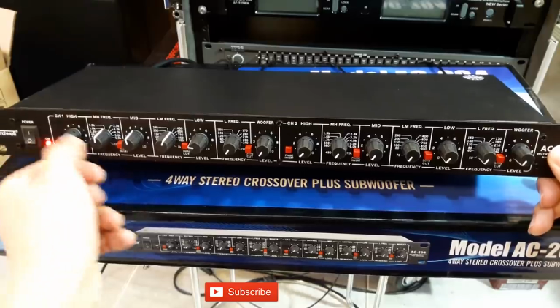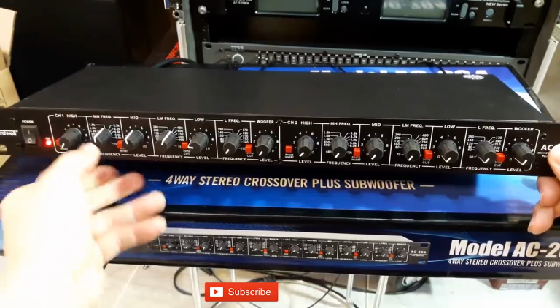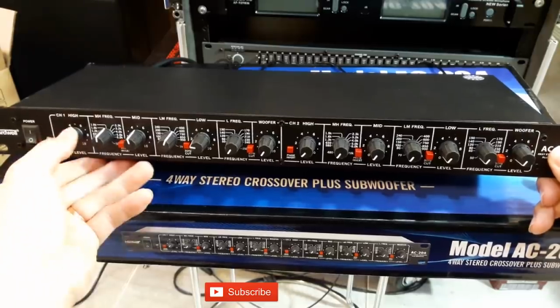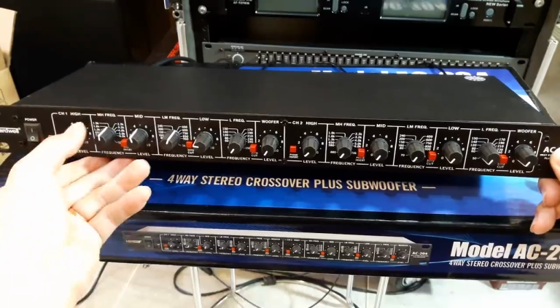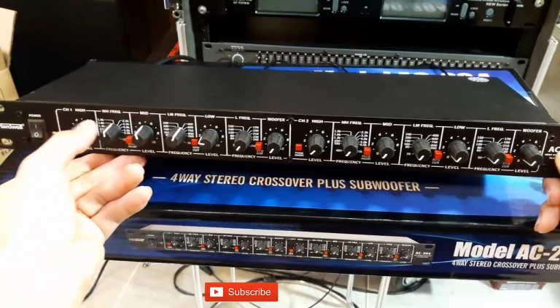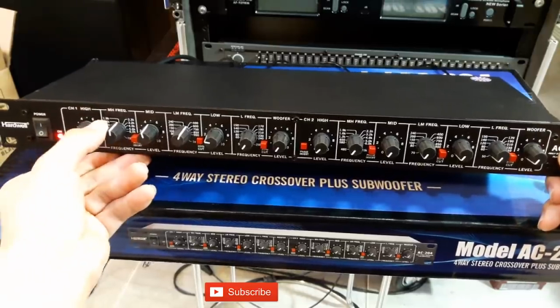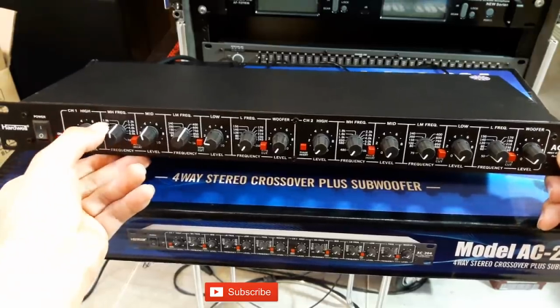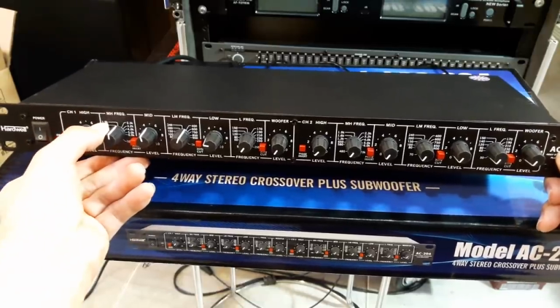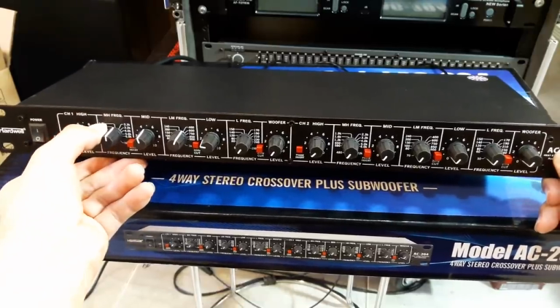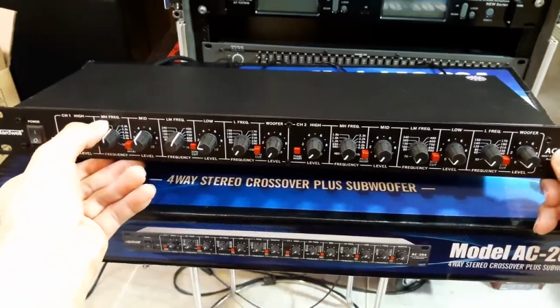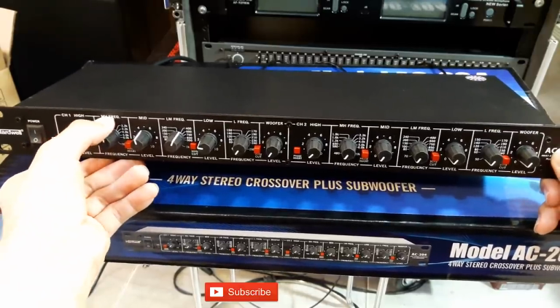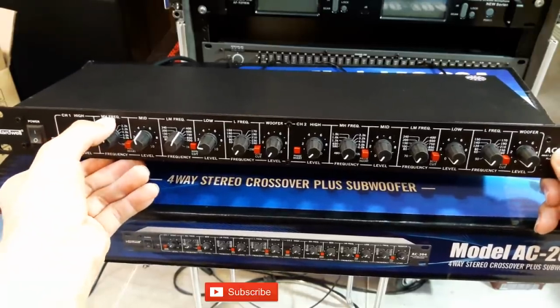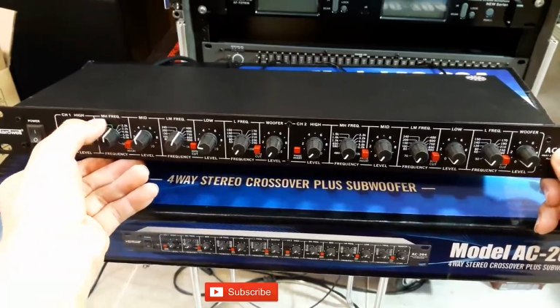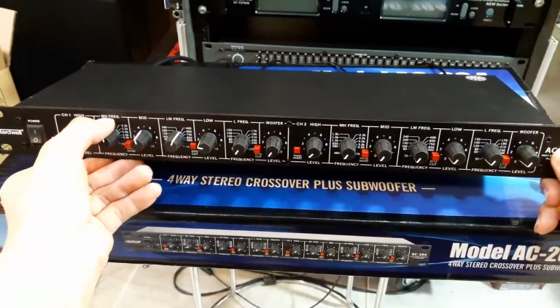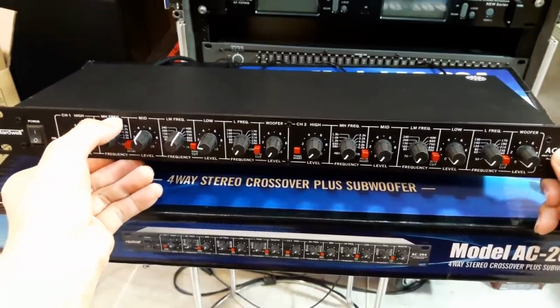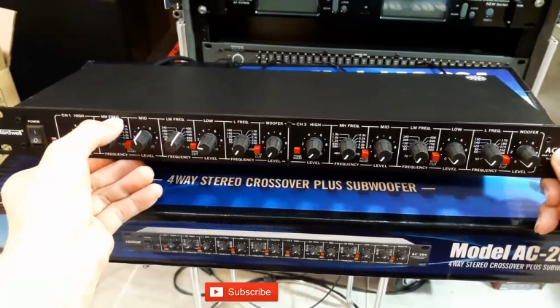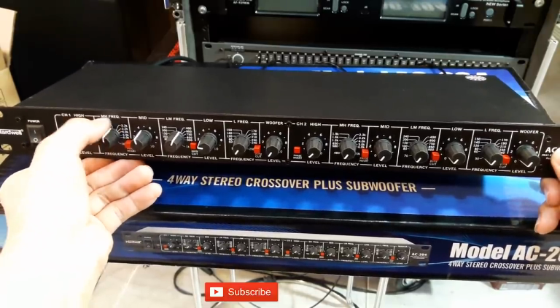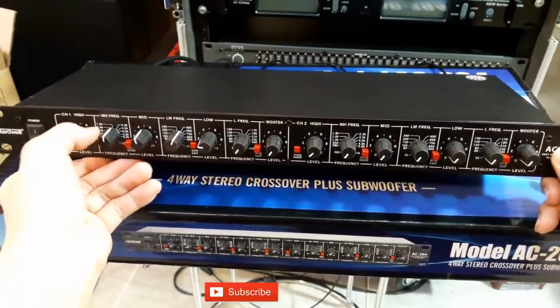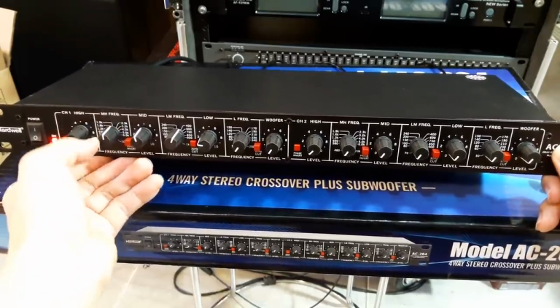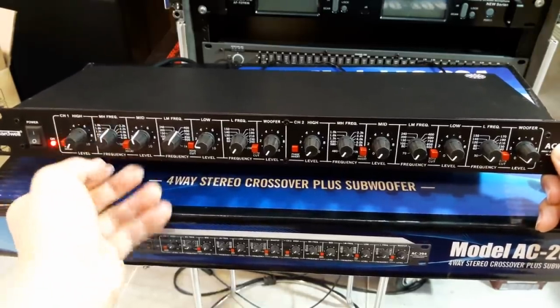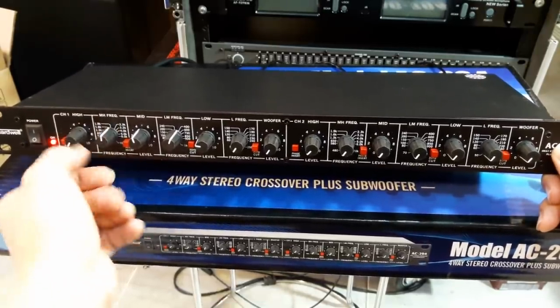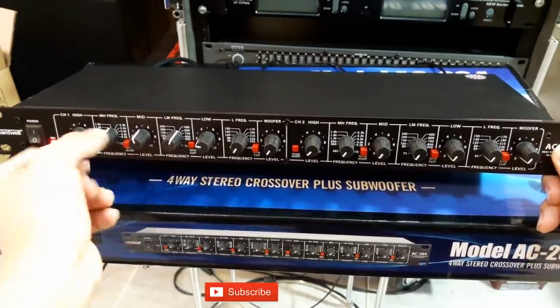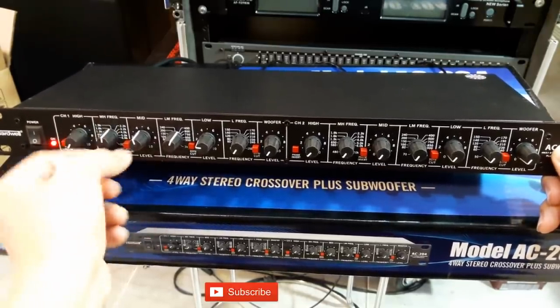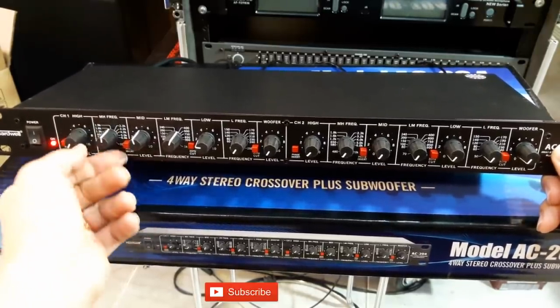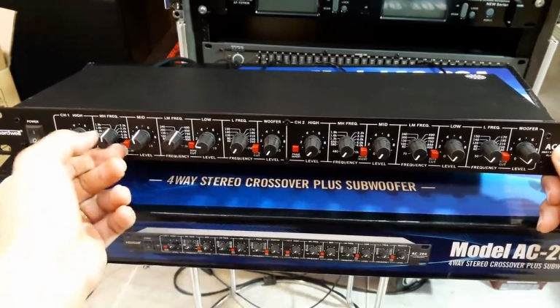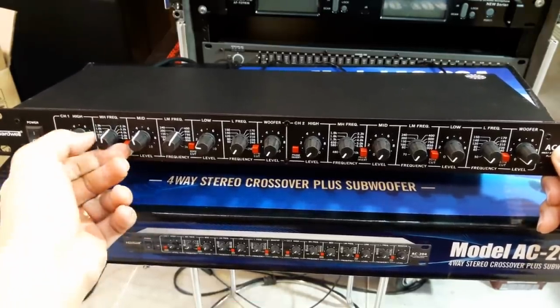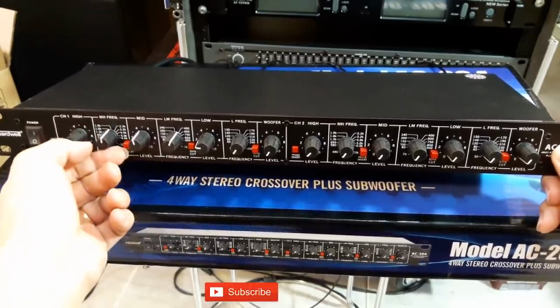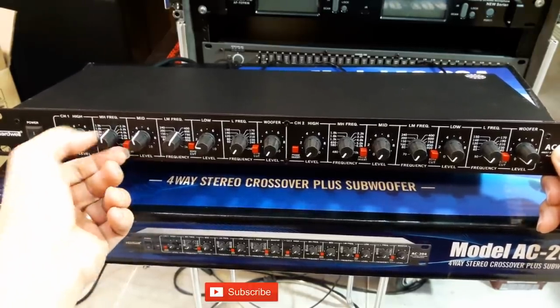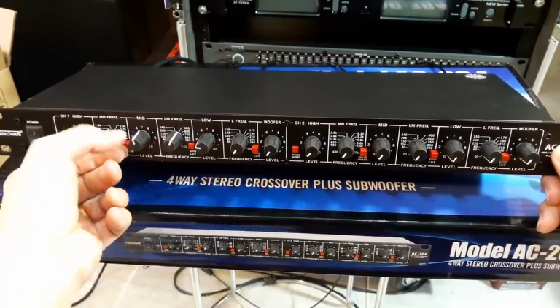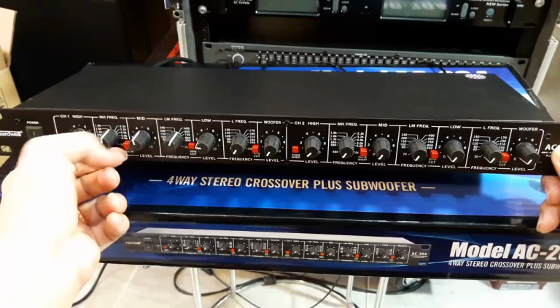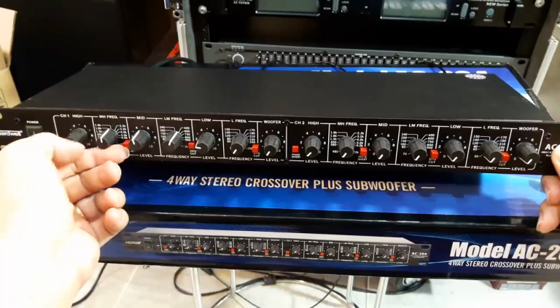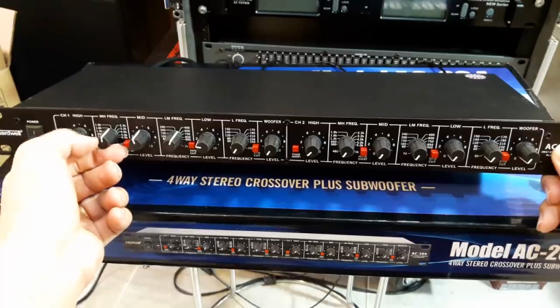Oke kita coba atur di gain nomor 1, channel 1 itu High. Barisan sini ini Mid, High Frequency. Jadi teman-teman bisa mainkan di sebelah sini.